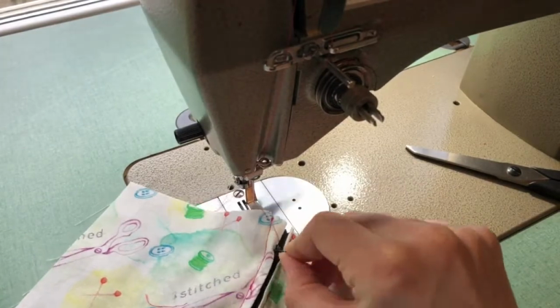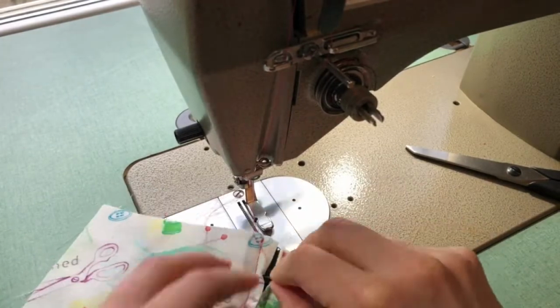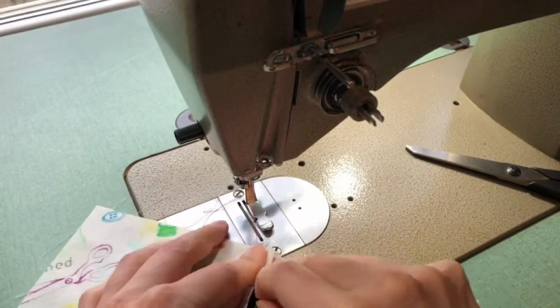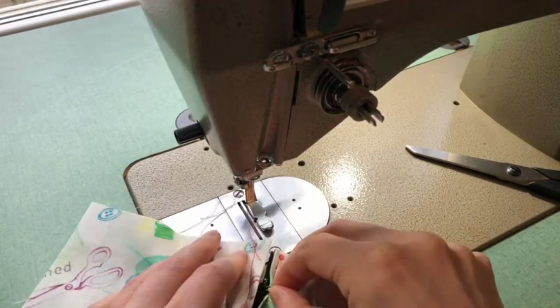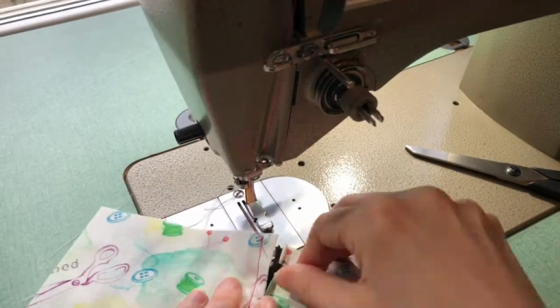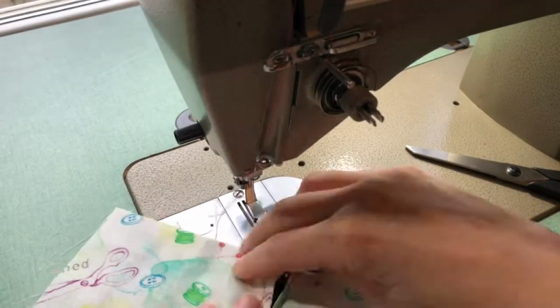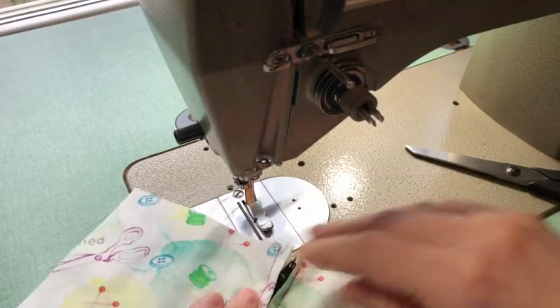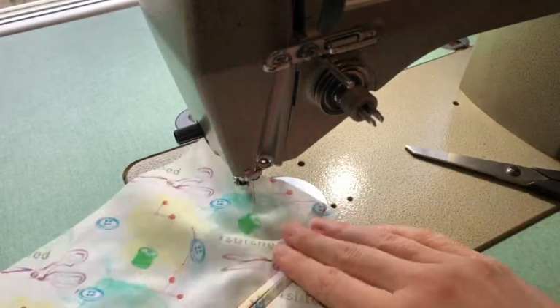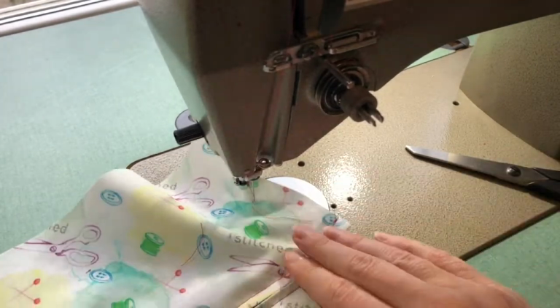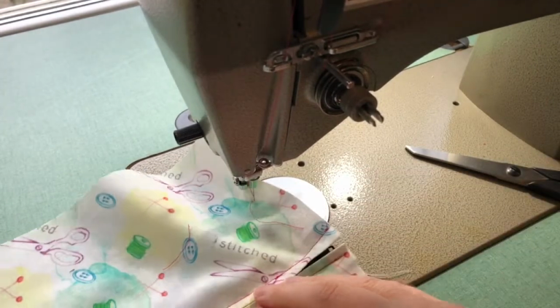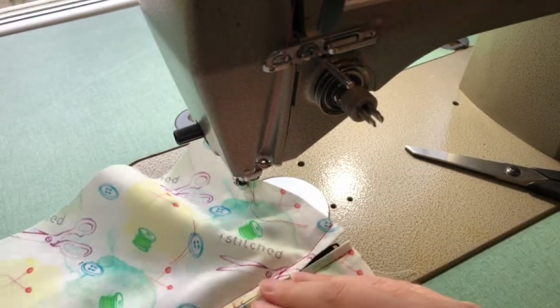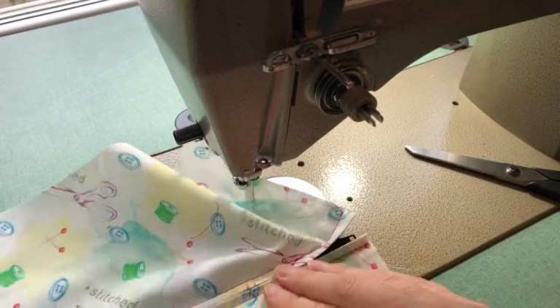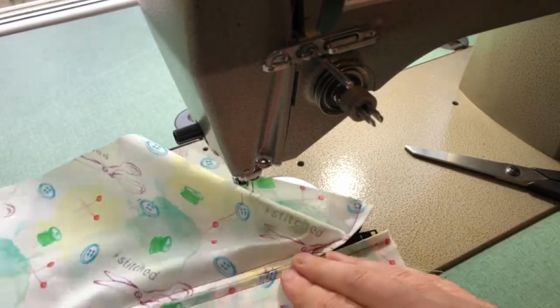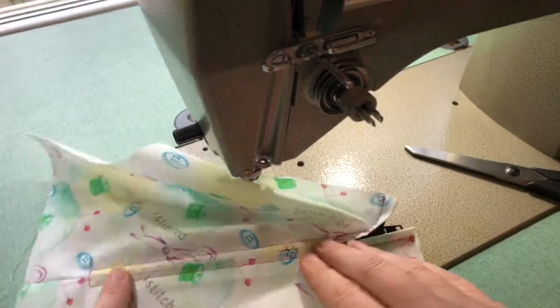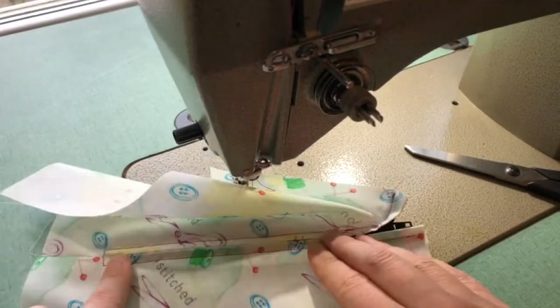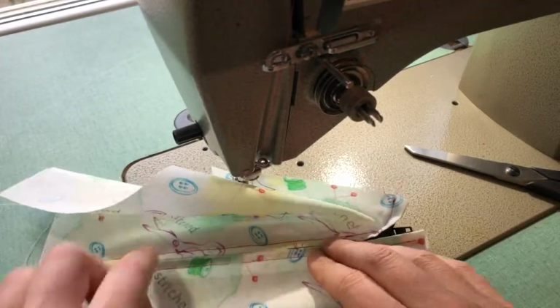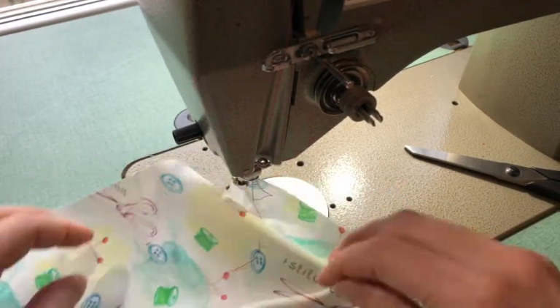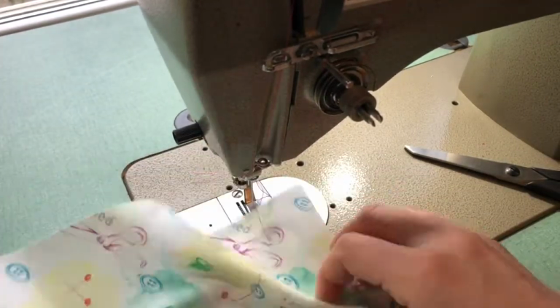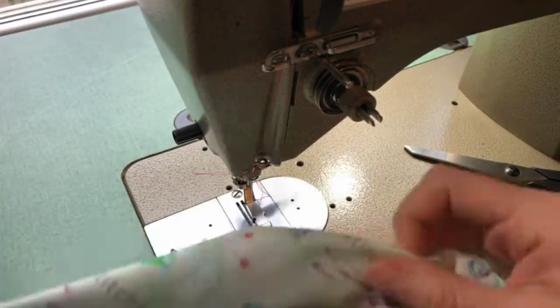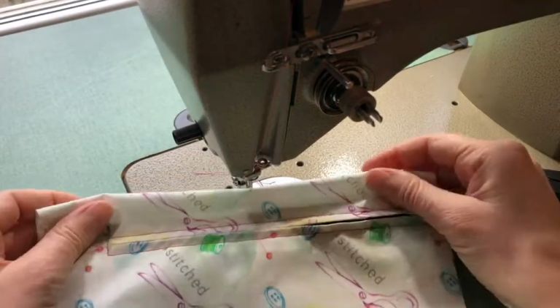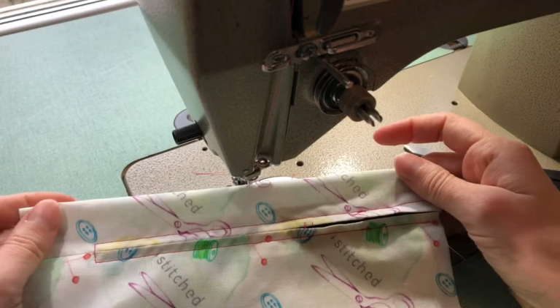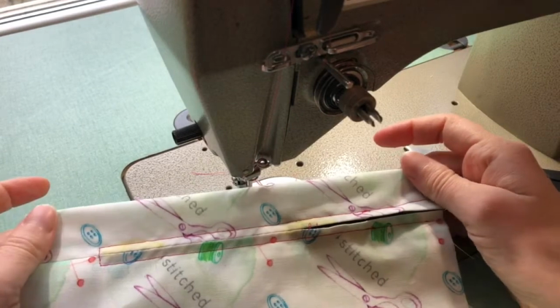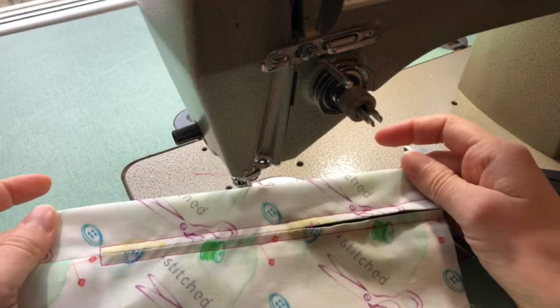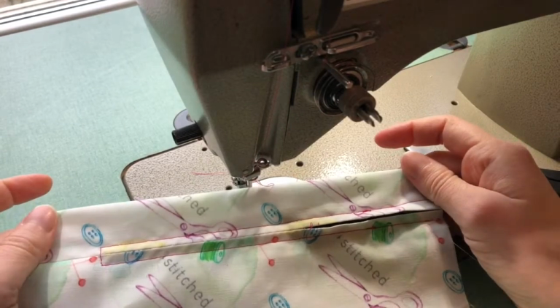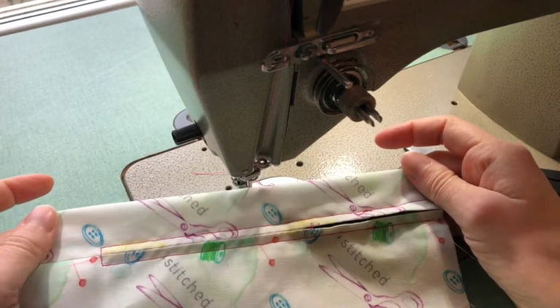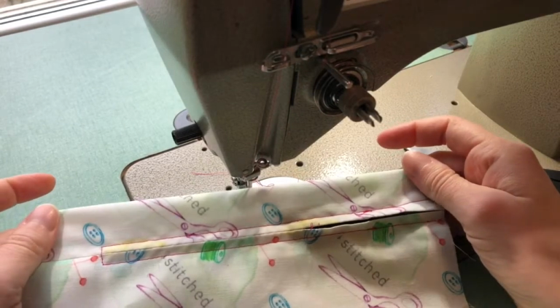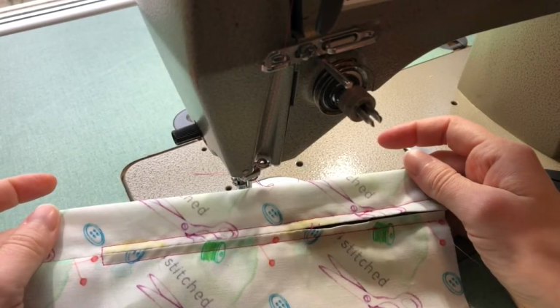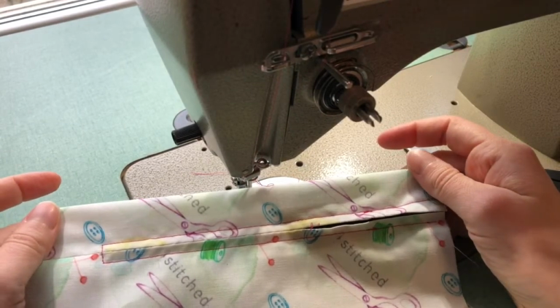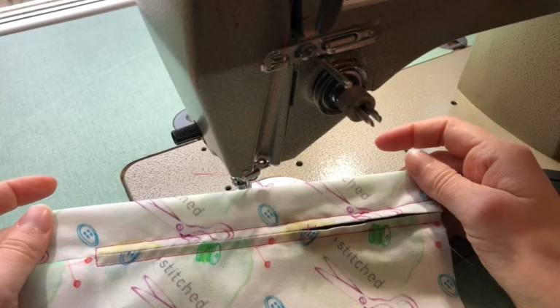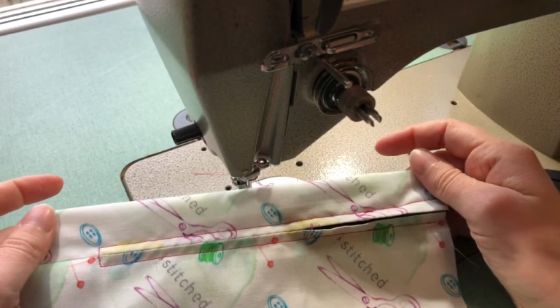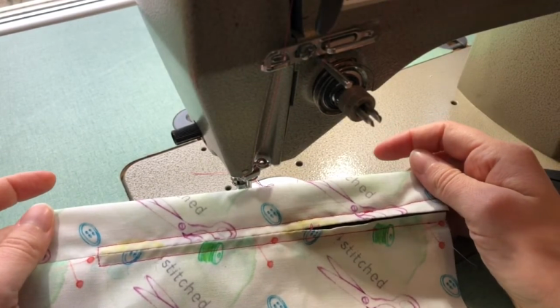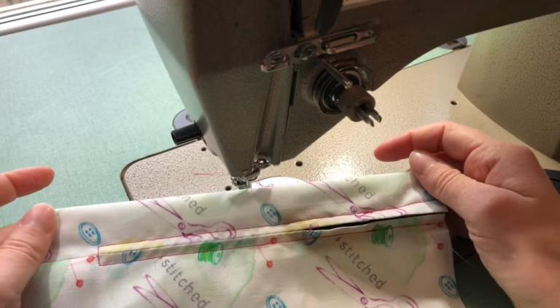Zip your zipper up, unpick the rest of your seam line, and then you are ready to move on to your next step.